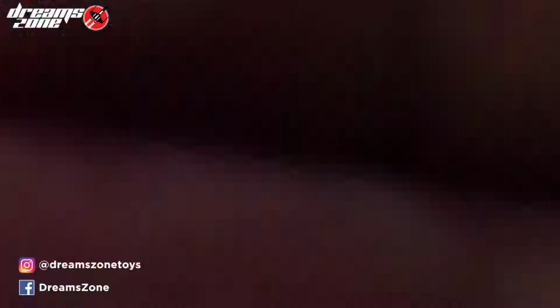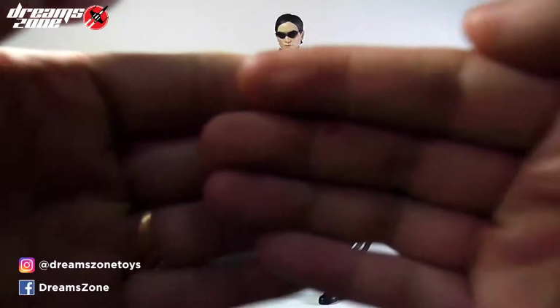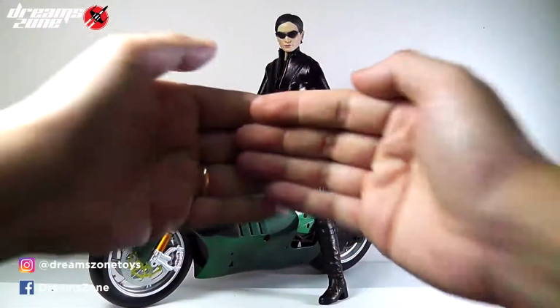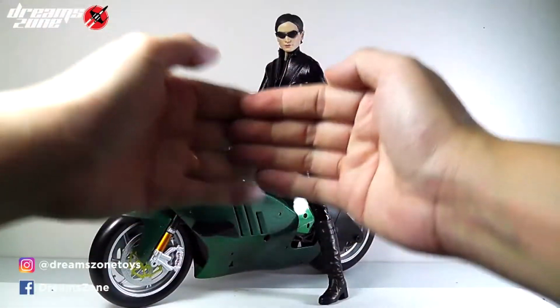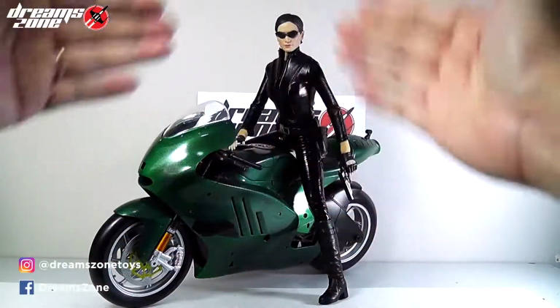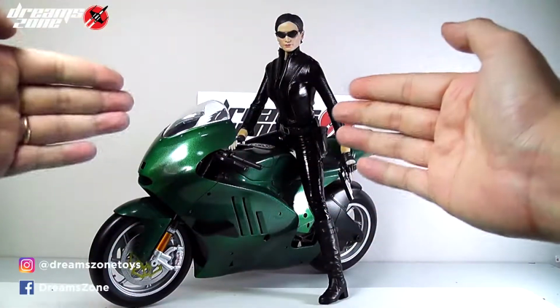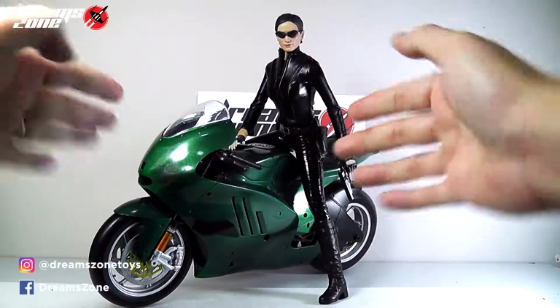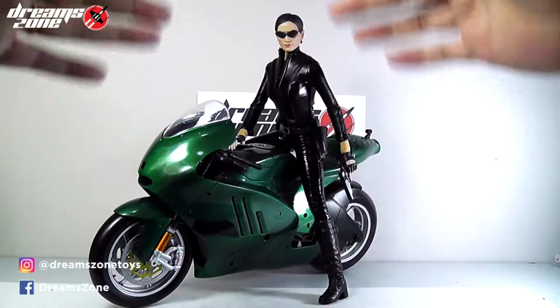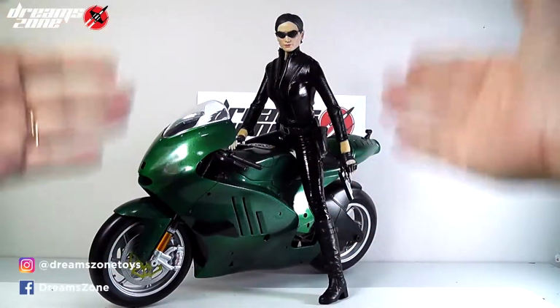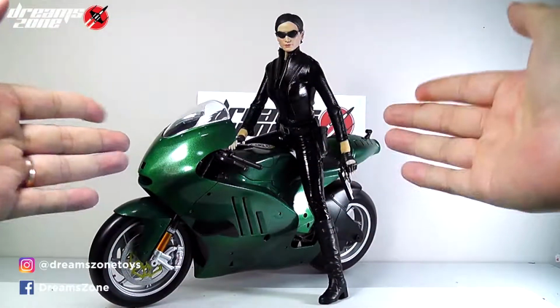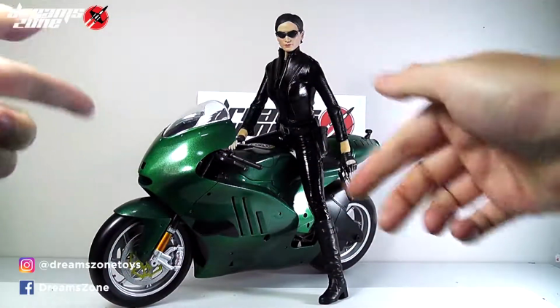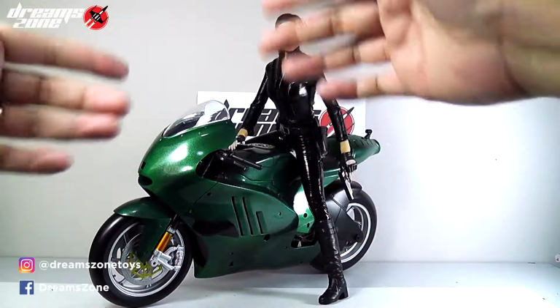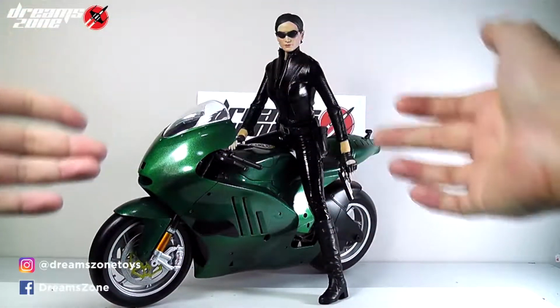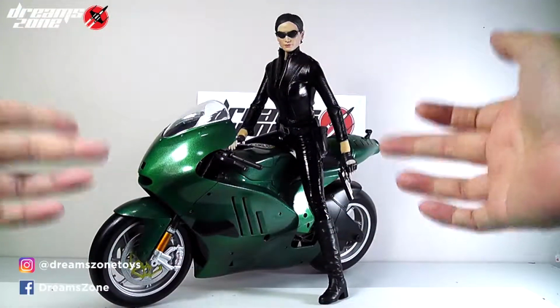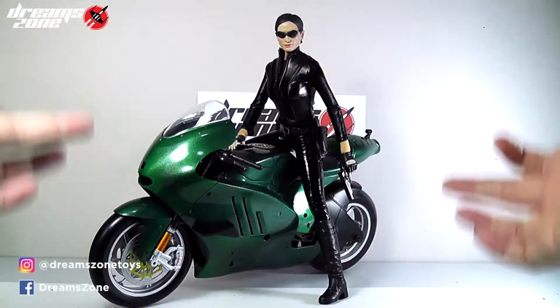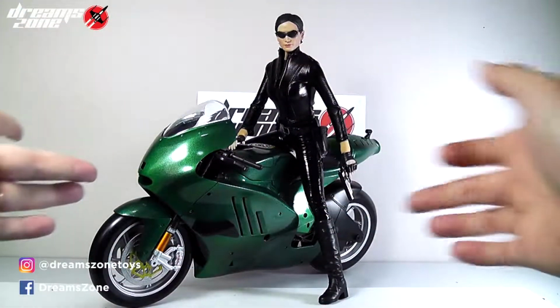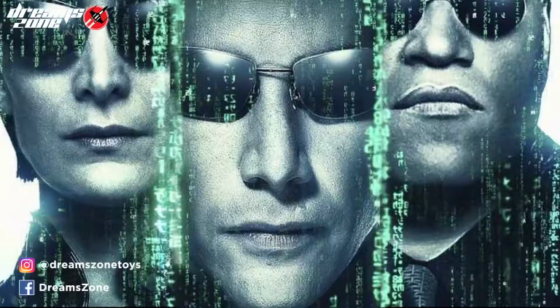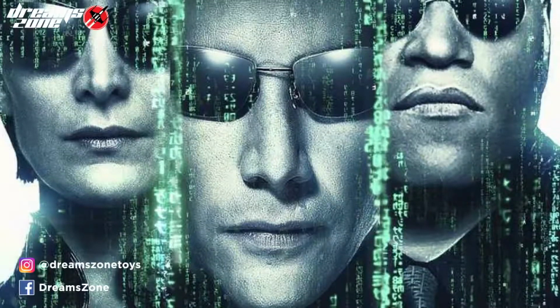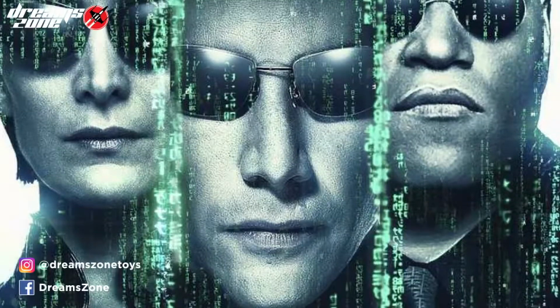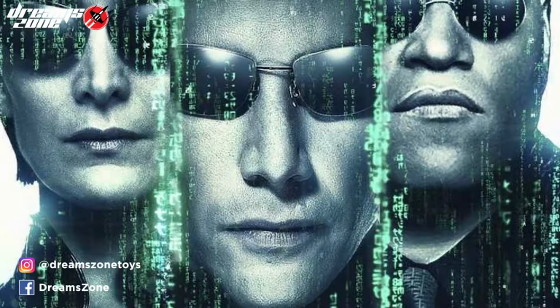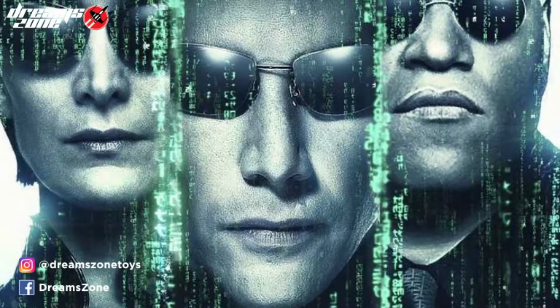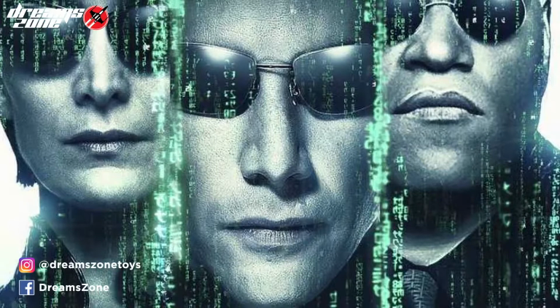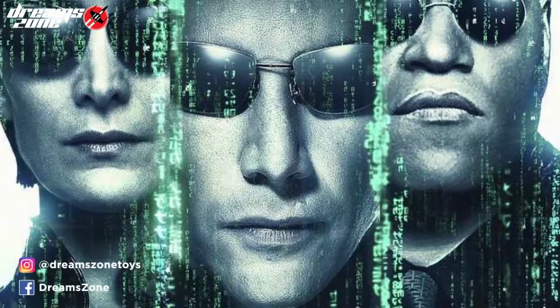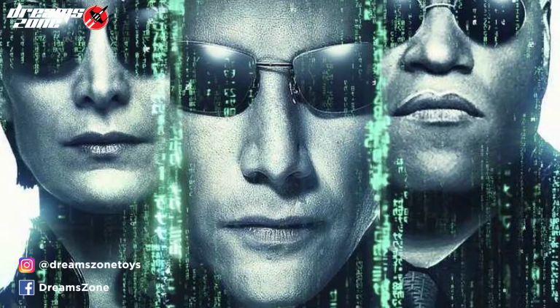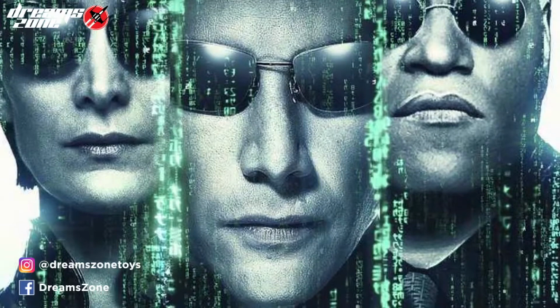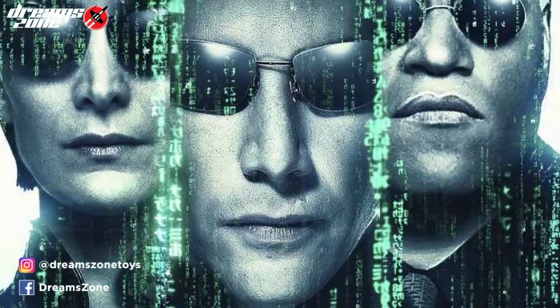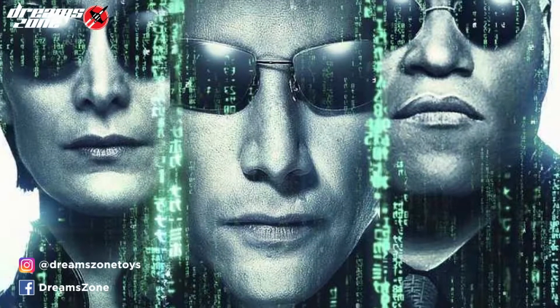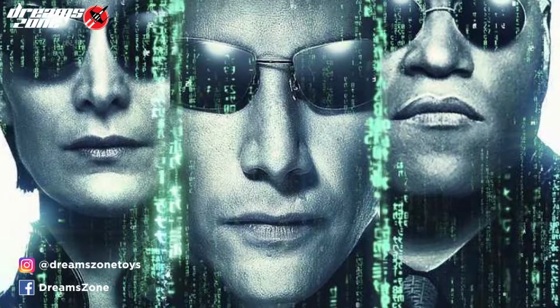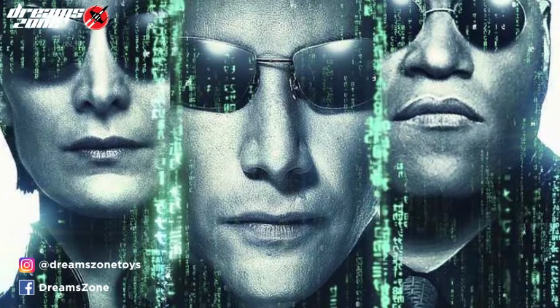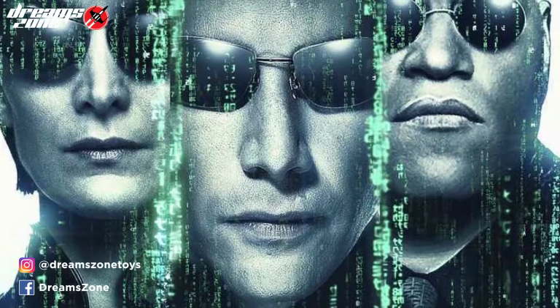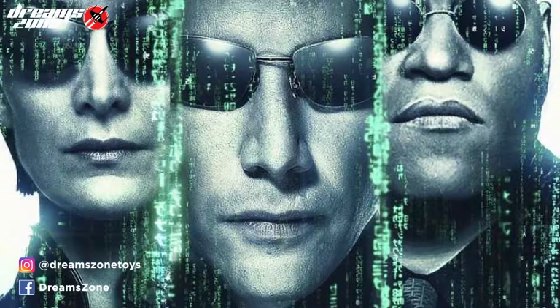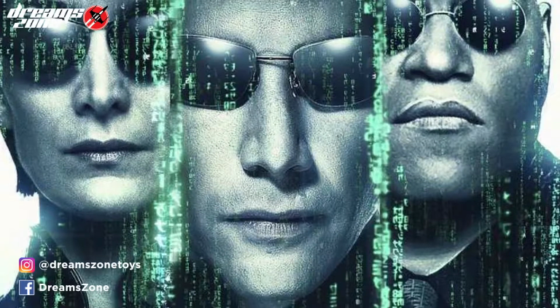Hello! Welcome back to DreamSuns! I'm actually fascinated with the Matrix movie and the Matrix character.